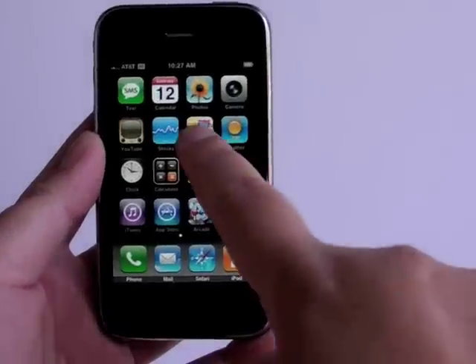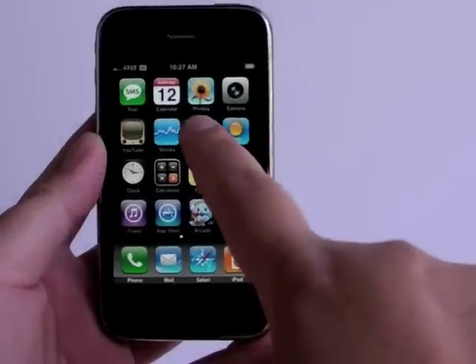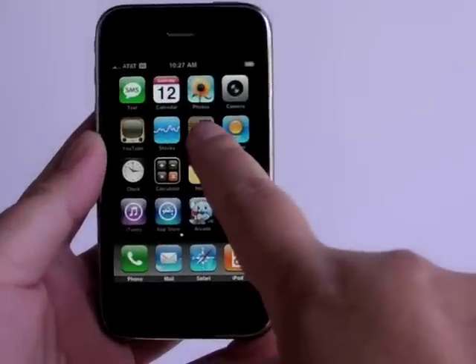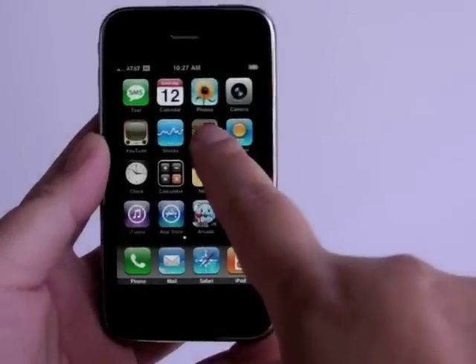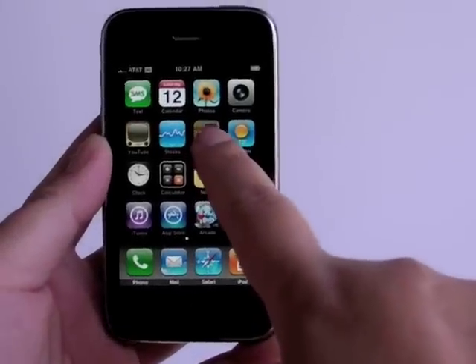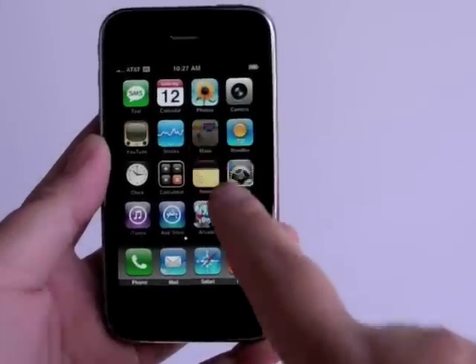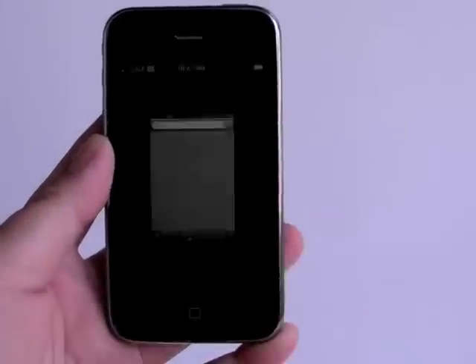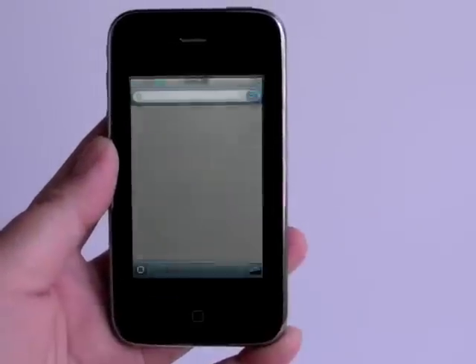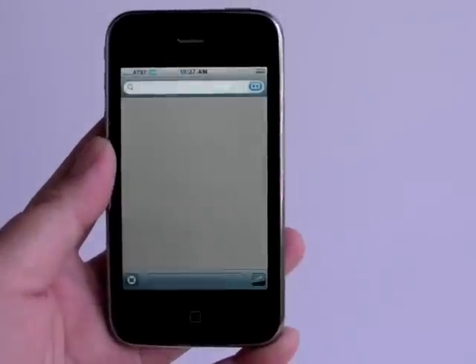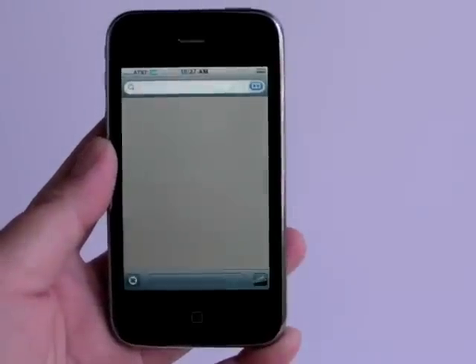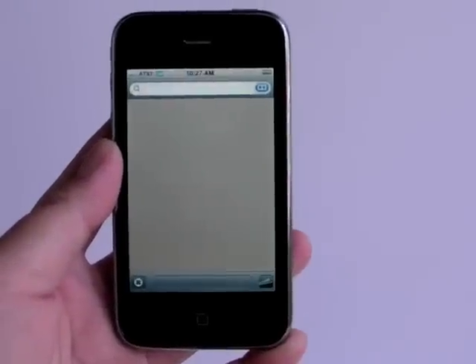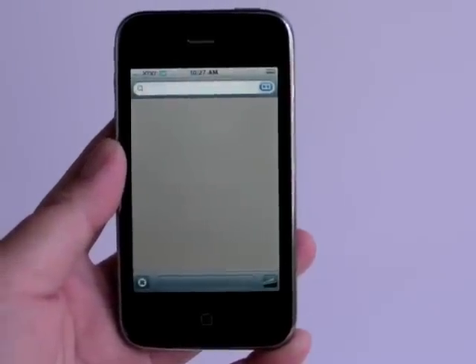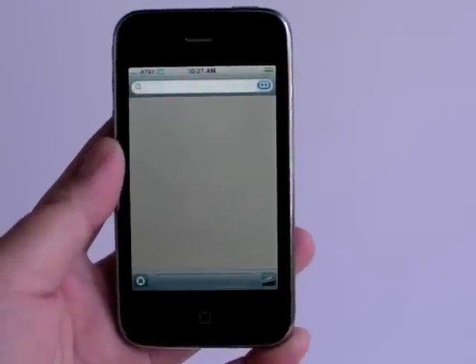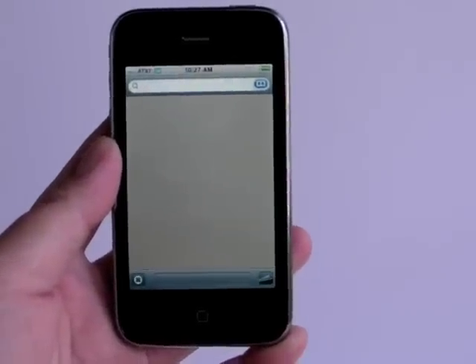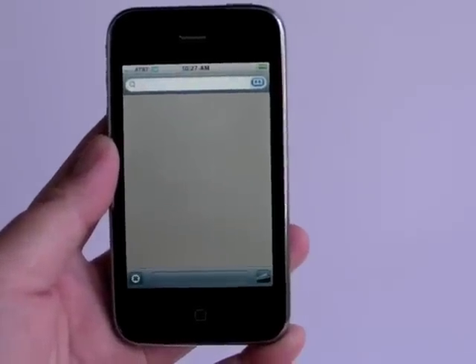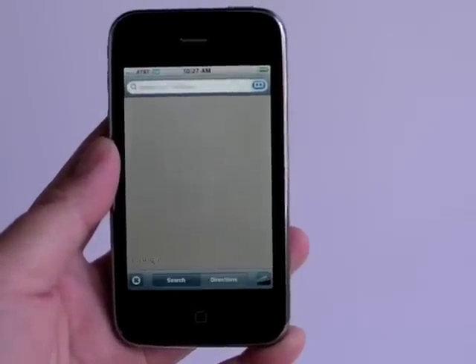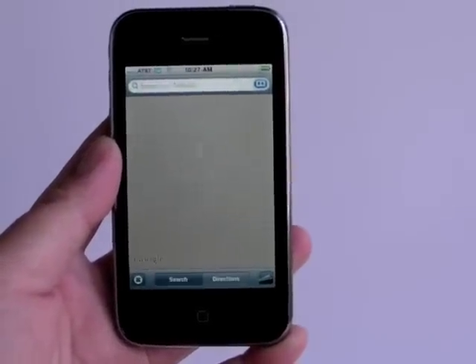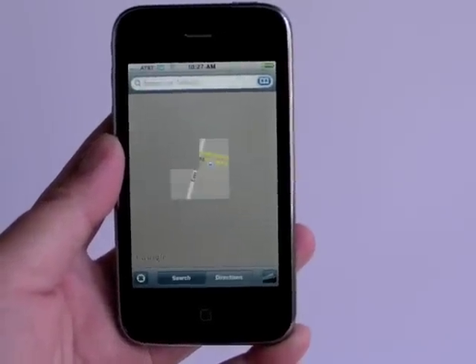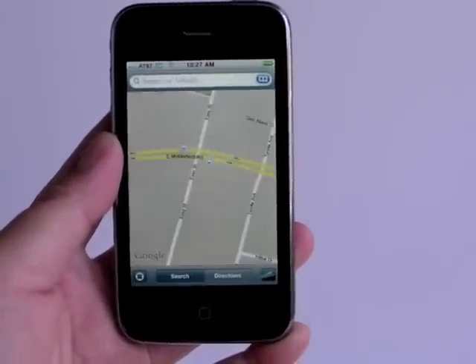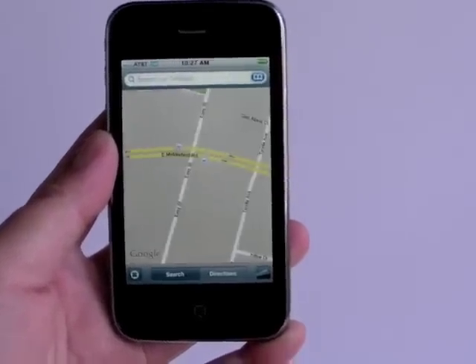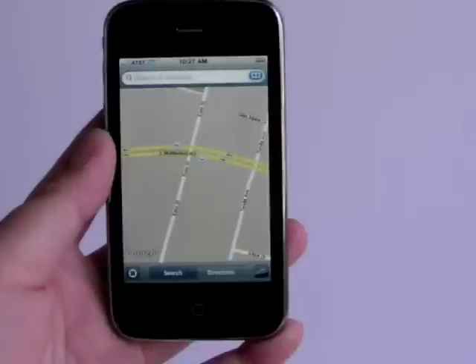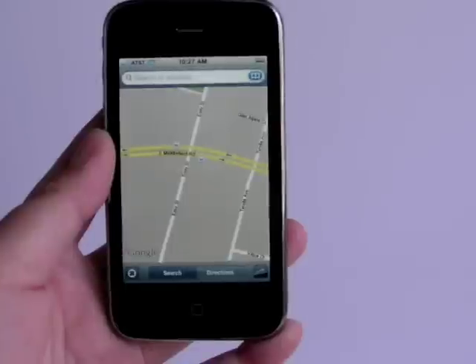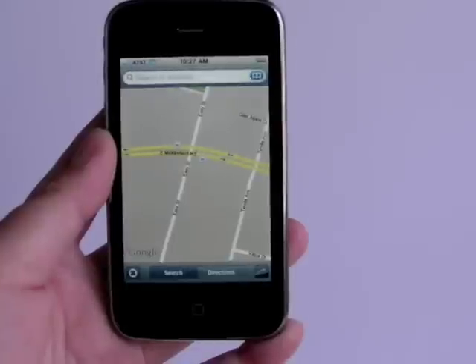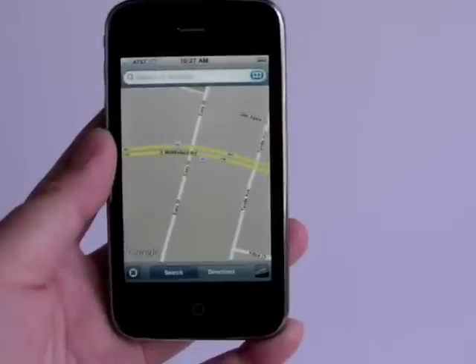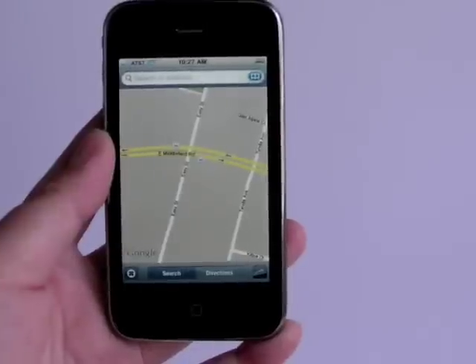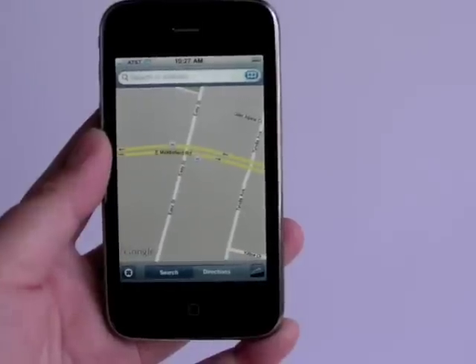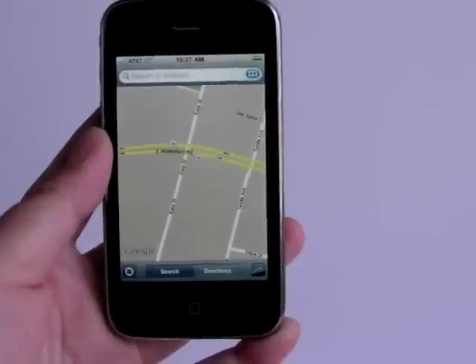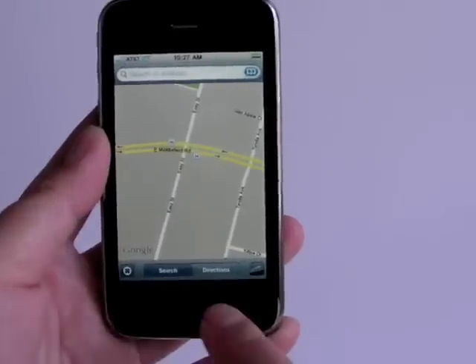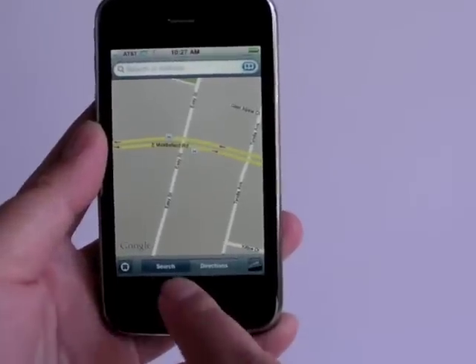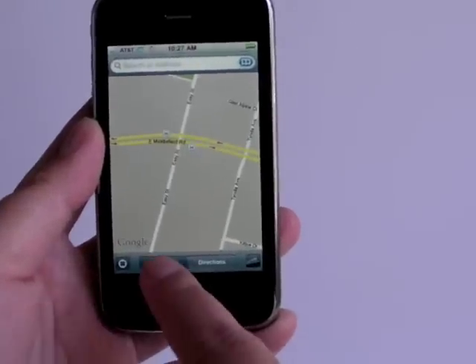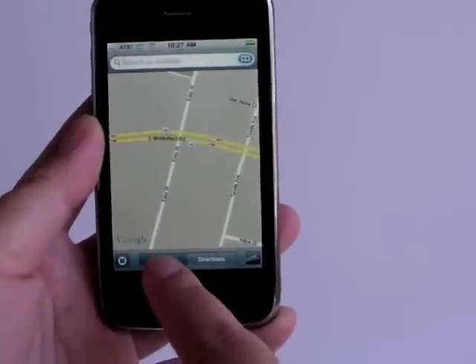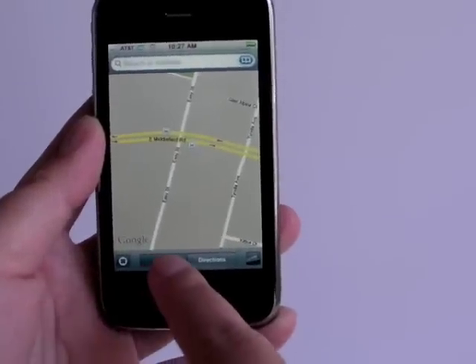This is the Maps application running on the new iPhone 3G, powered by Google Maps.